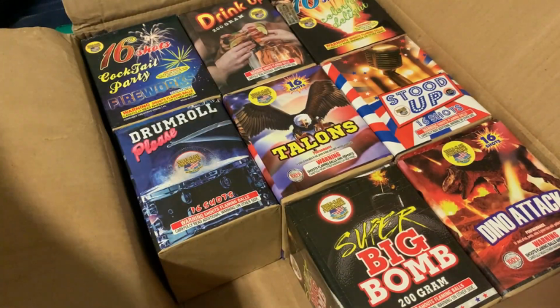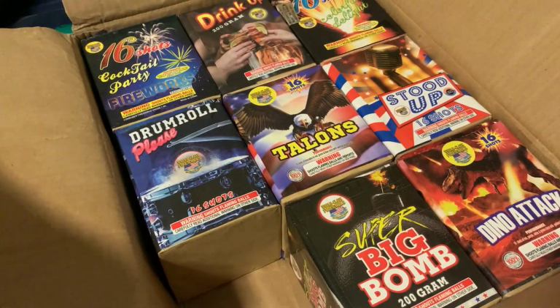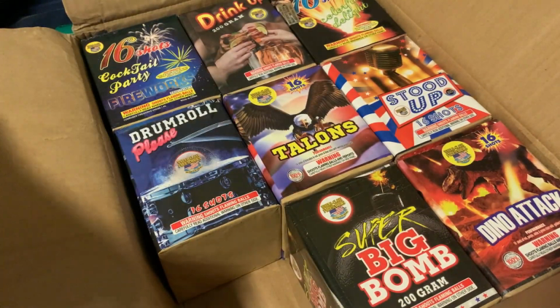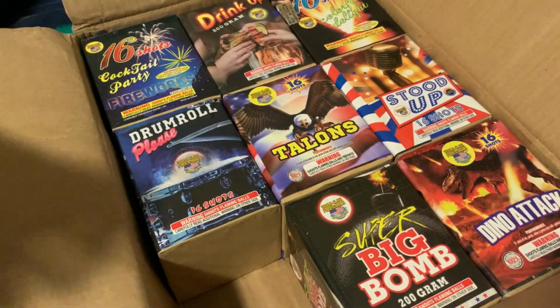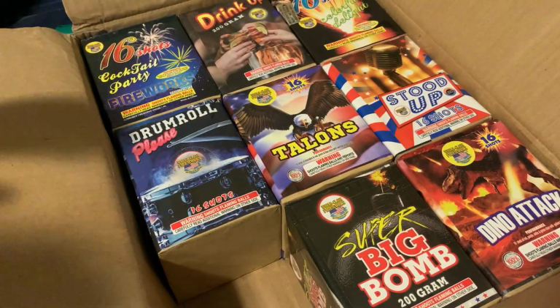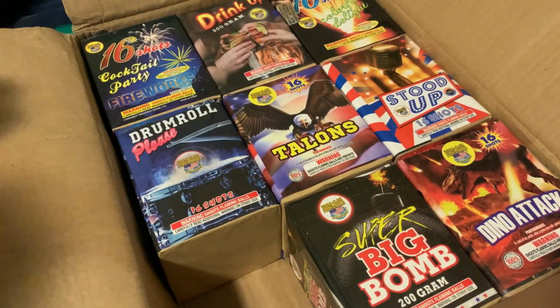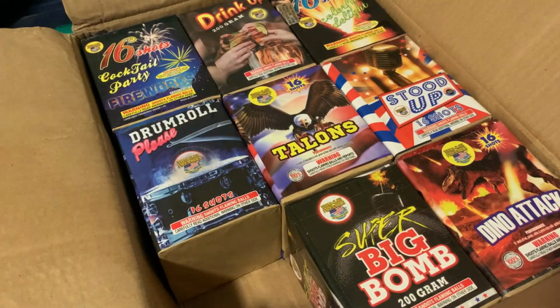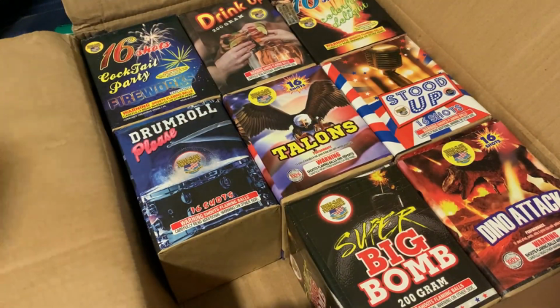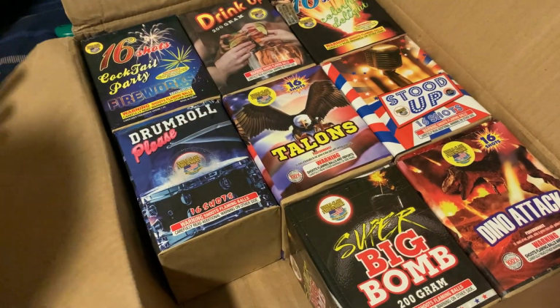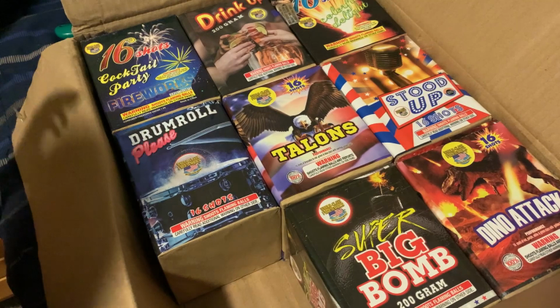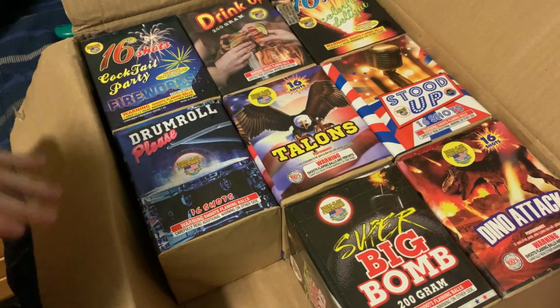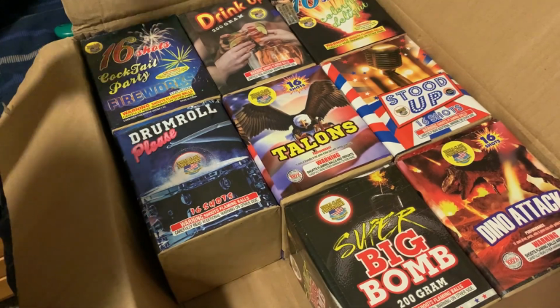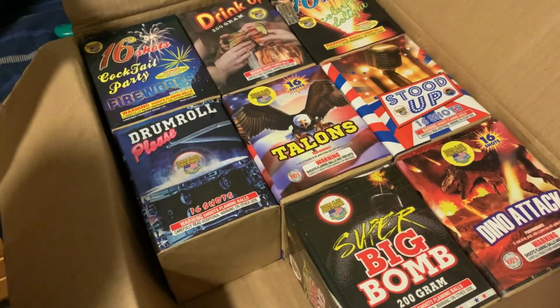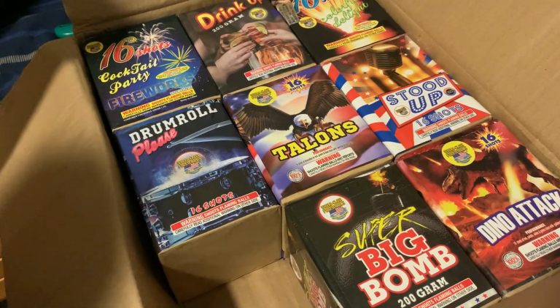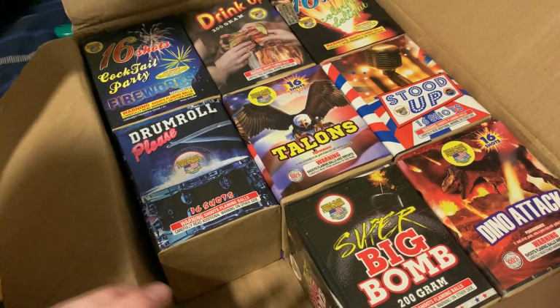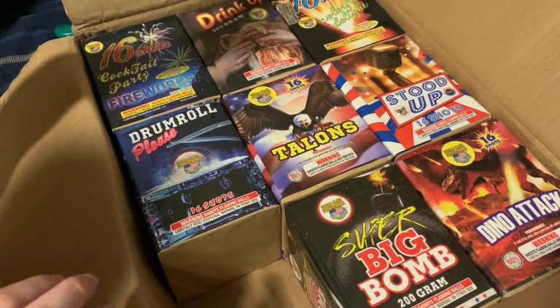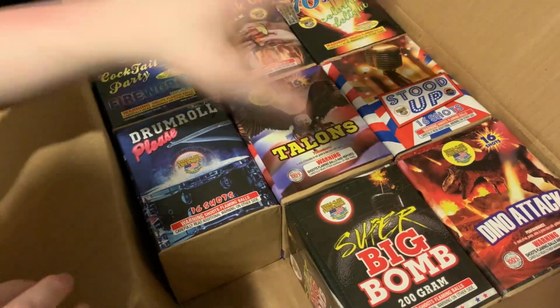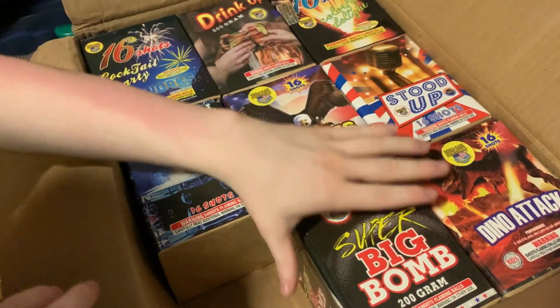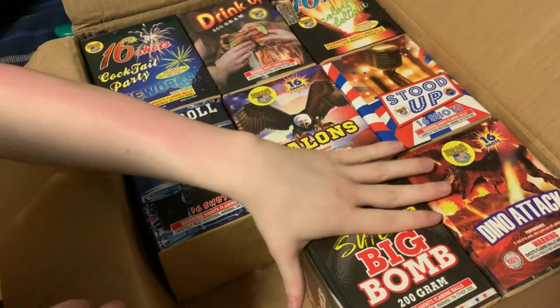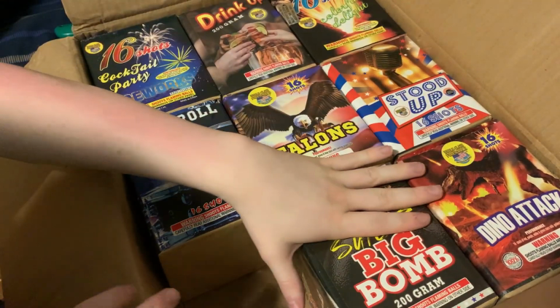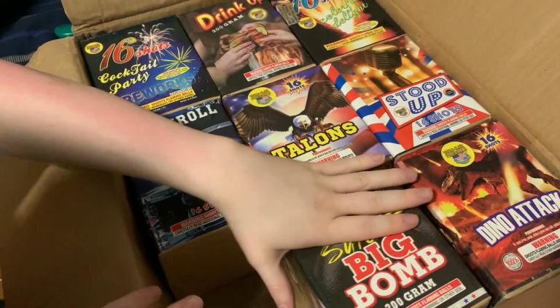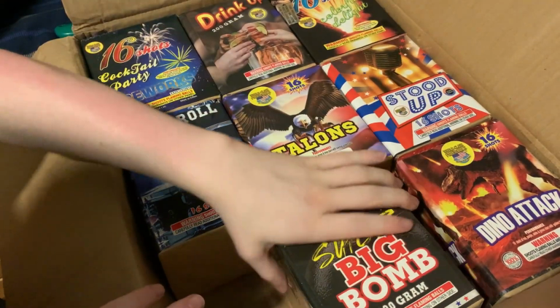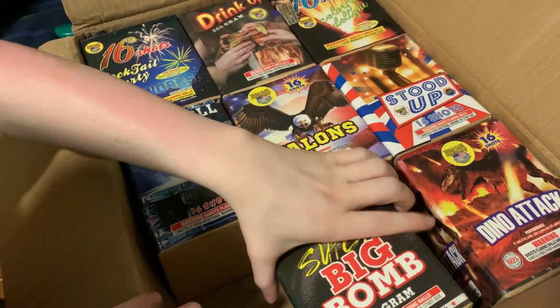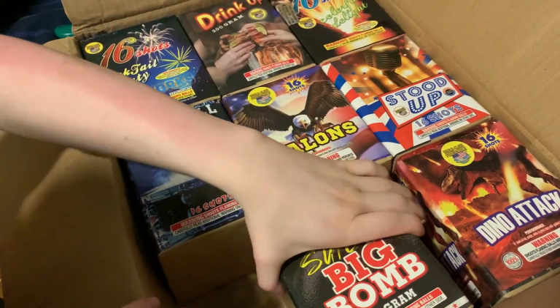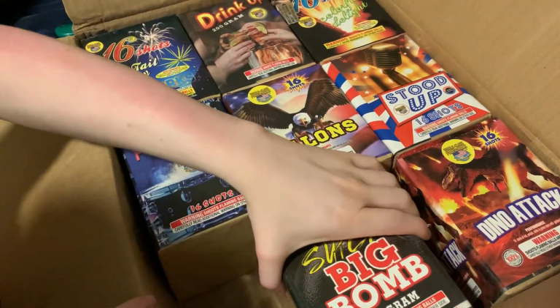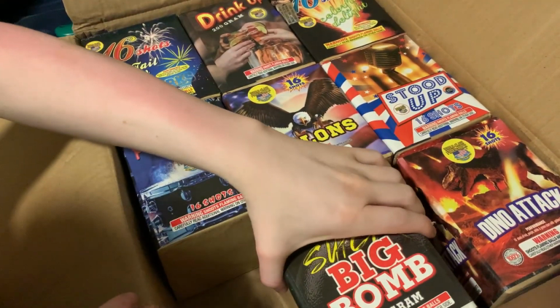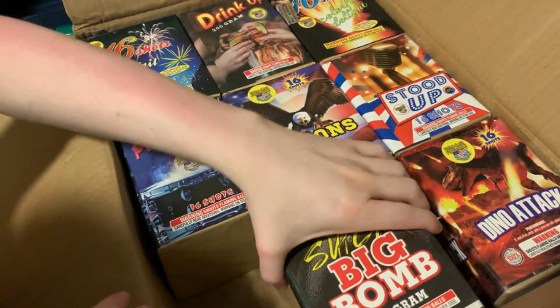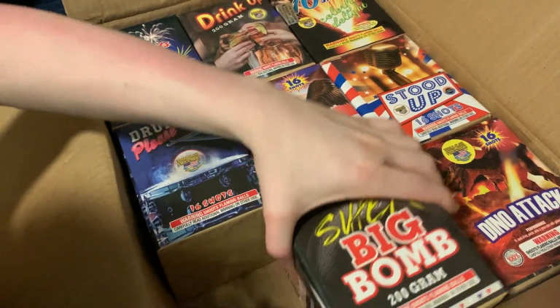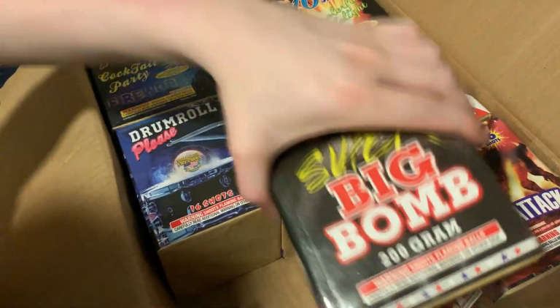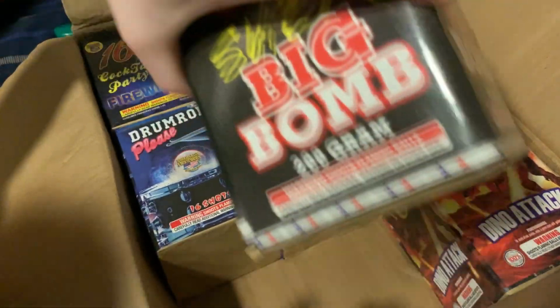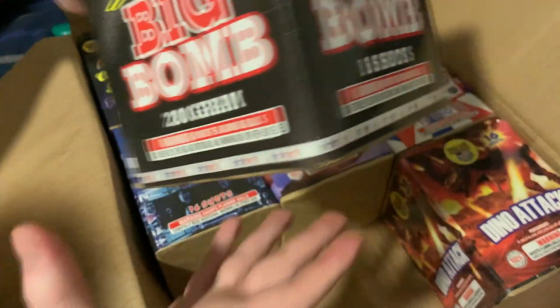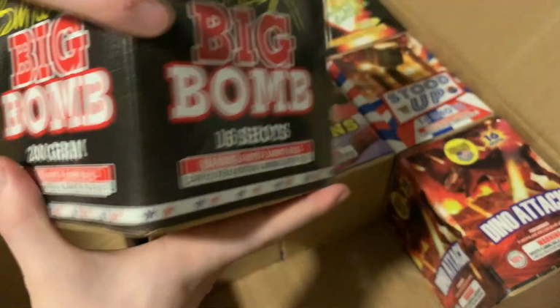I was thinking that it was just going to be like one's a whistler, one's a mine to whistler, or something stupid.